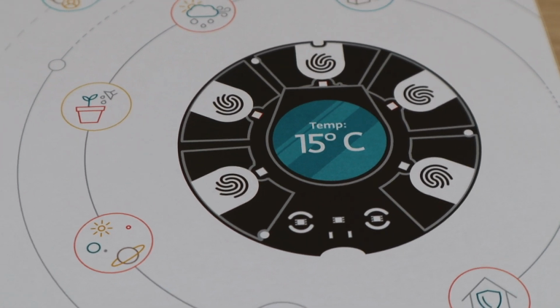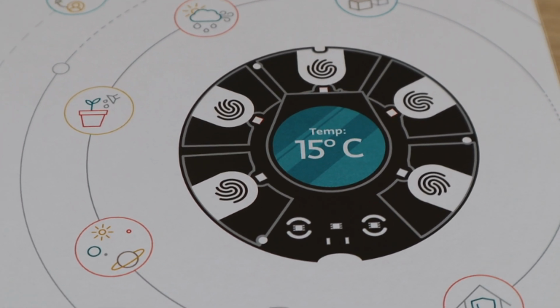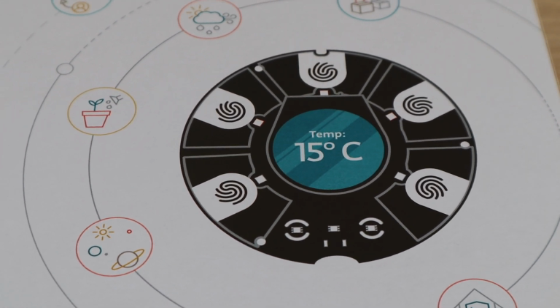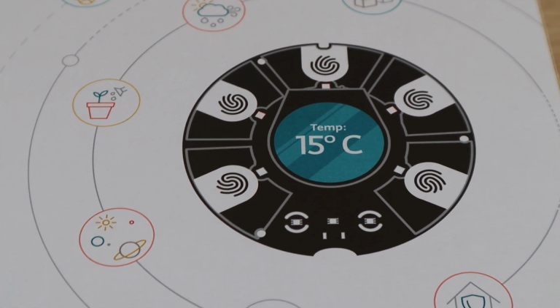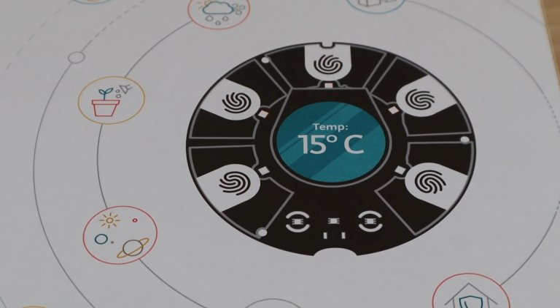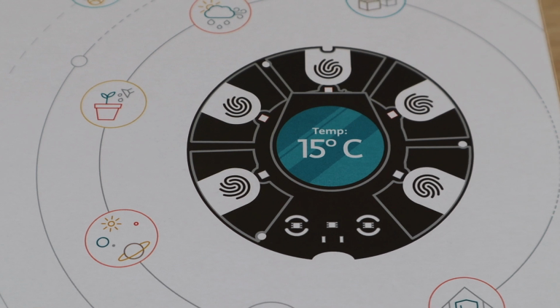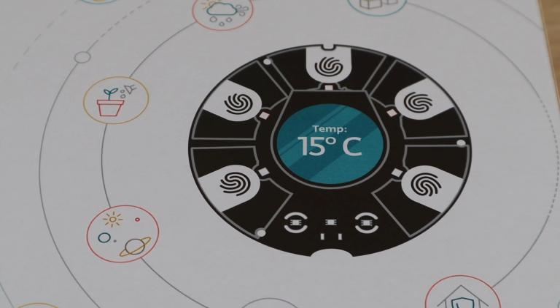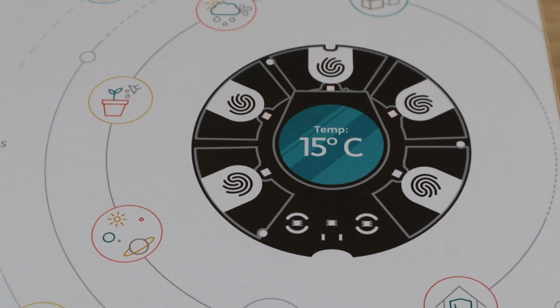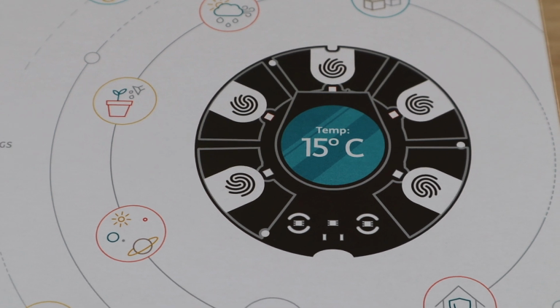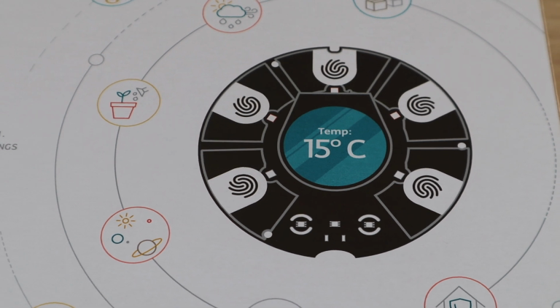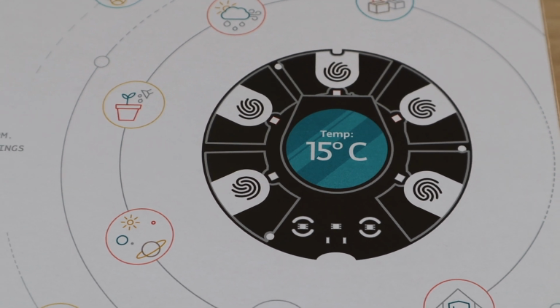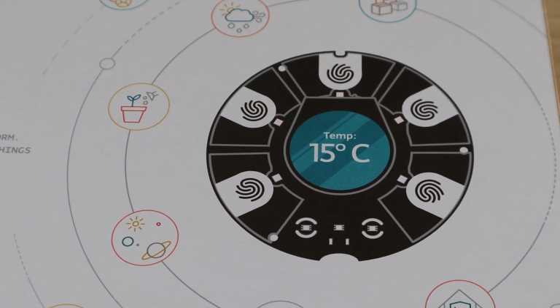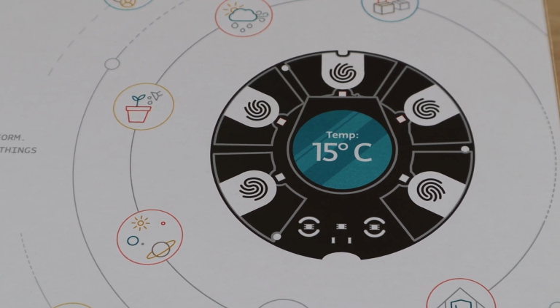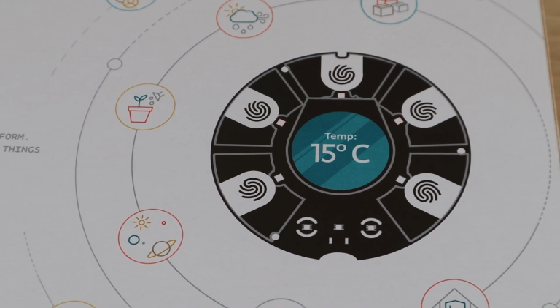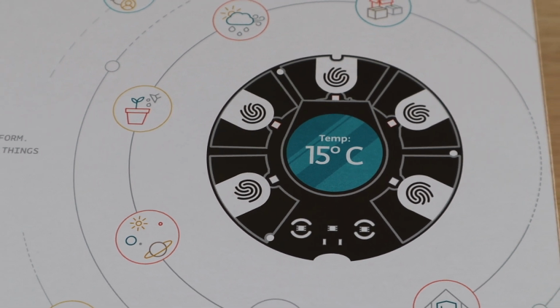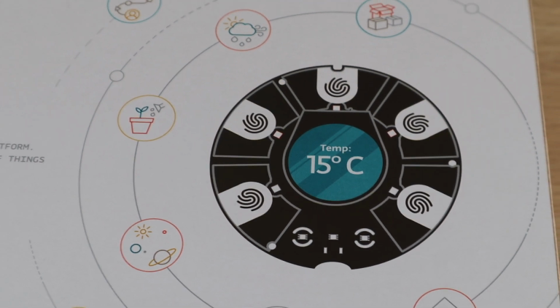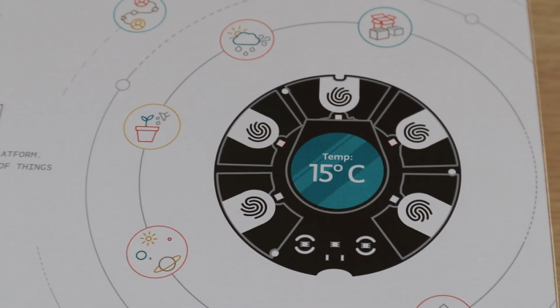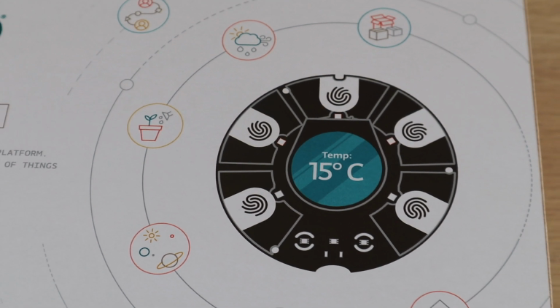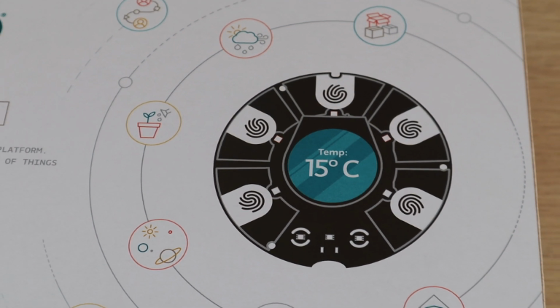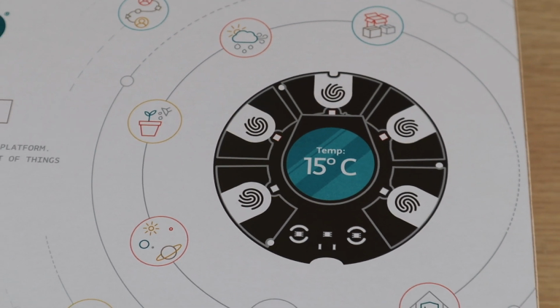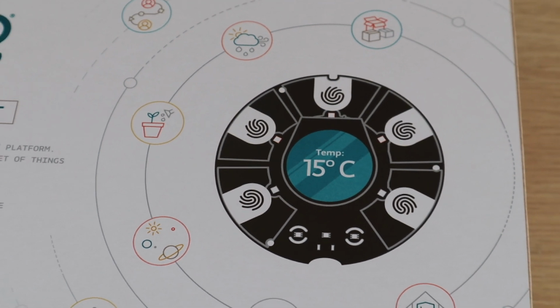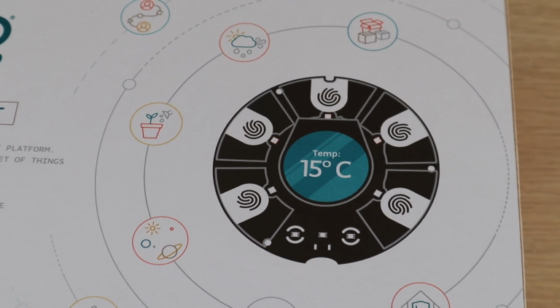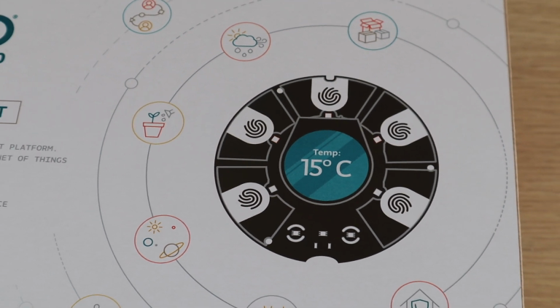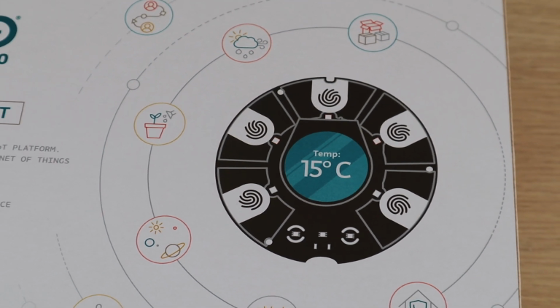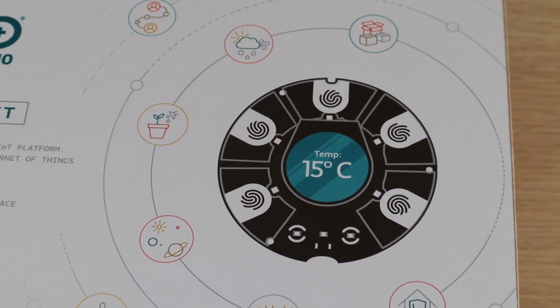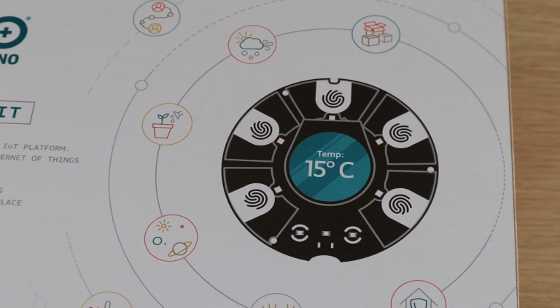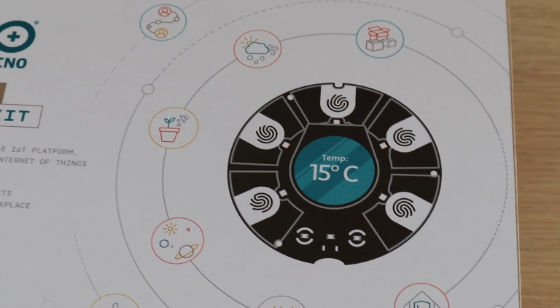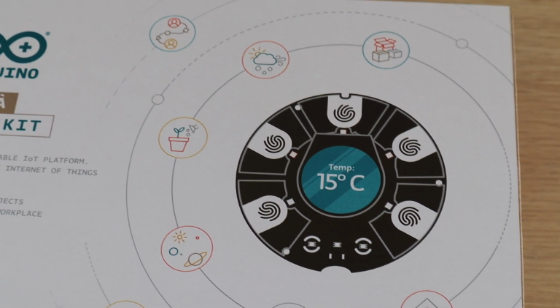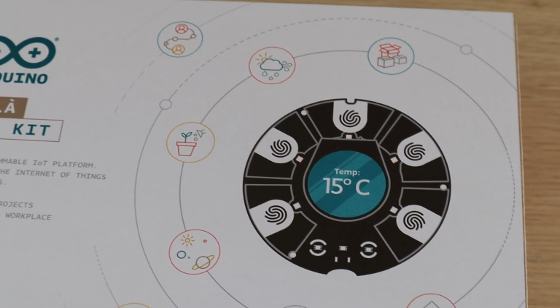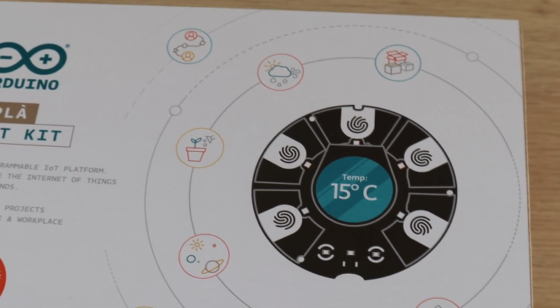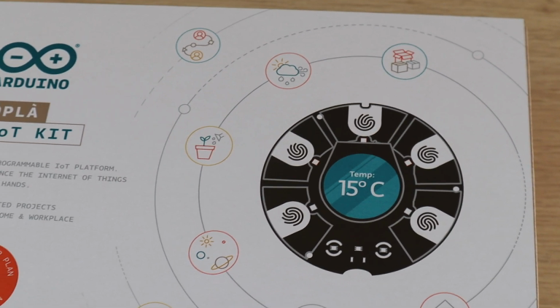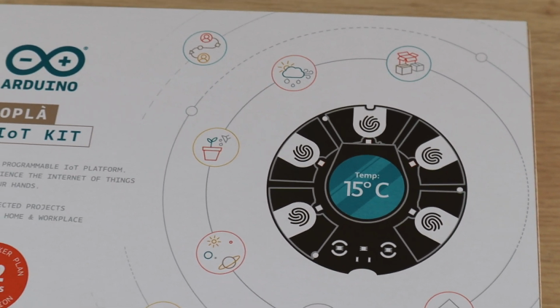This kit is very new — it was only launched early in November, so just in time to find it under the tree for Christmas.